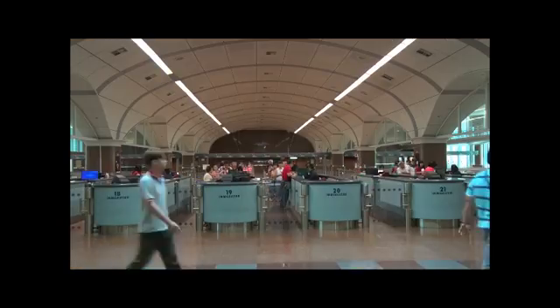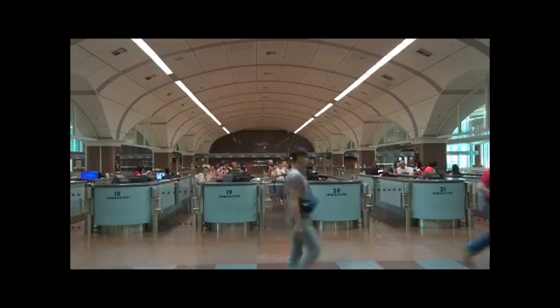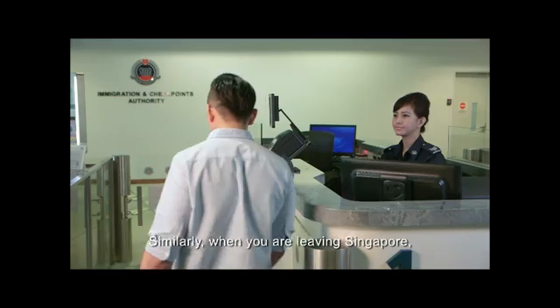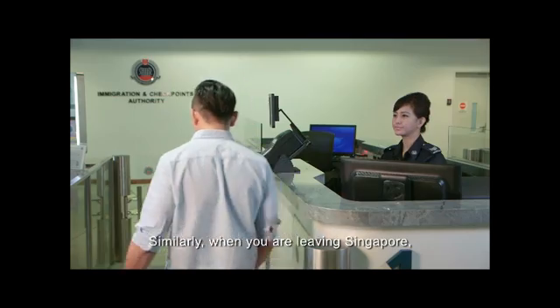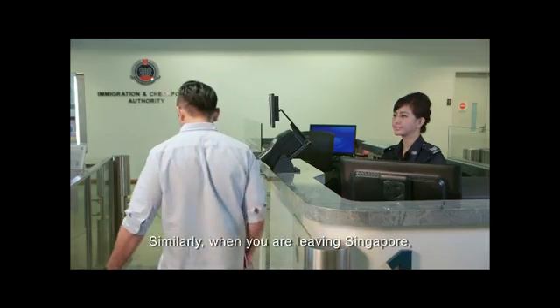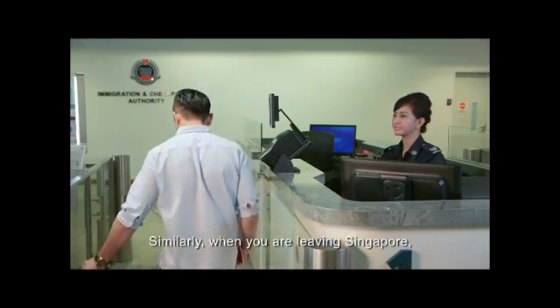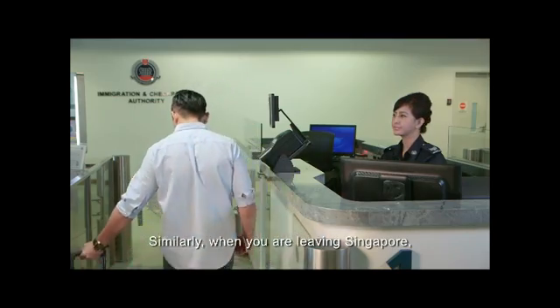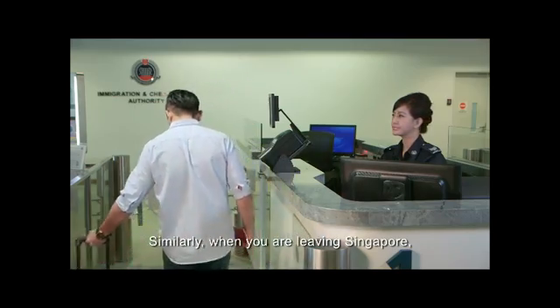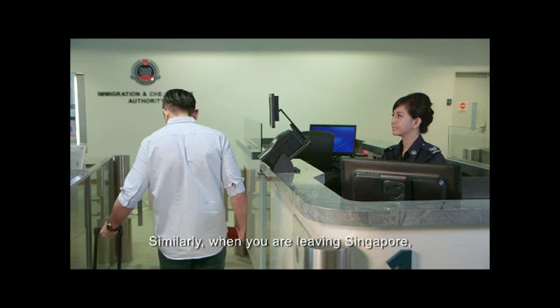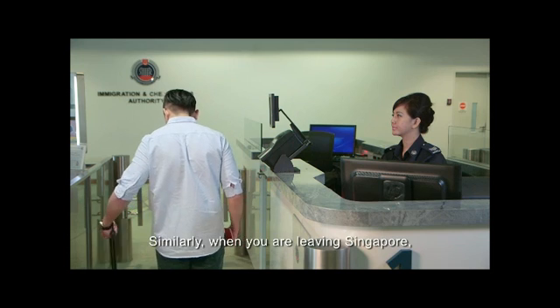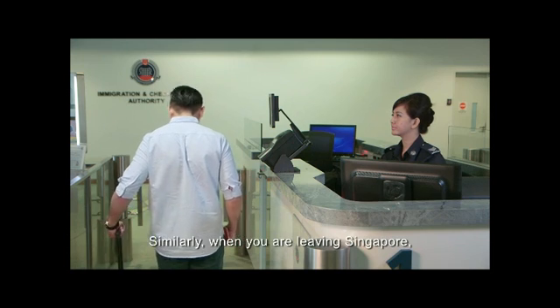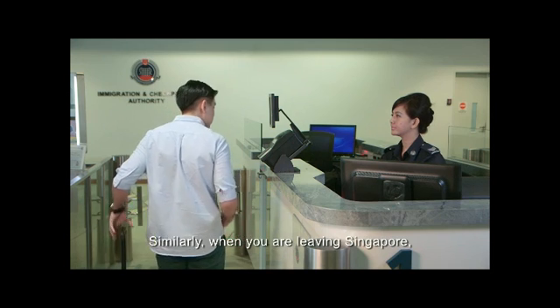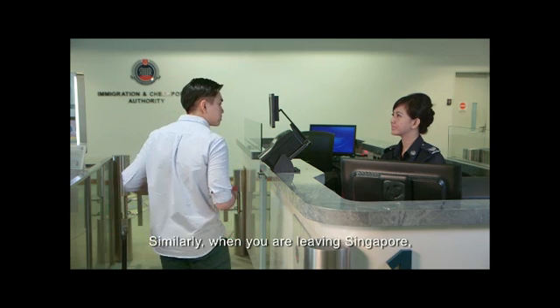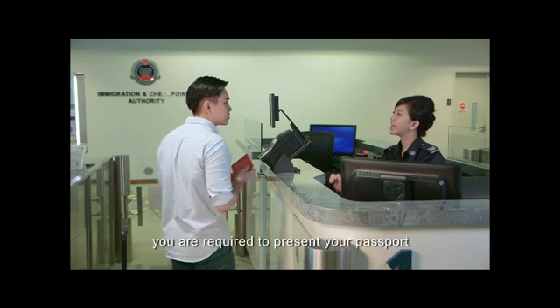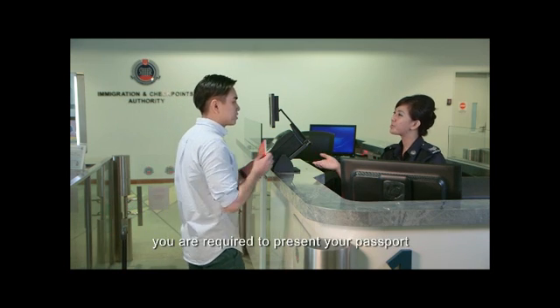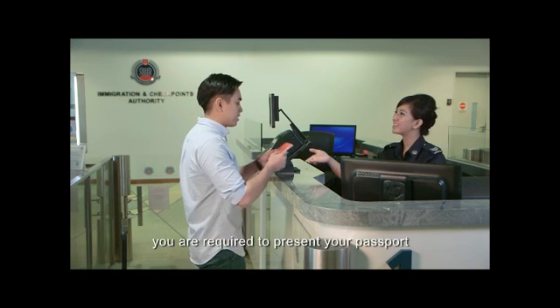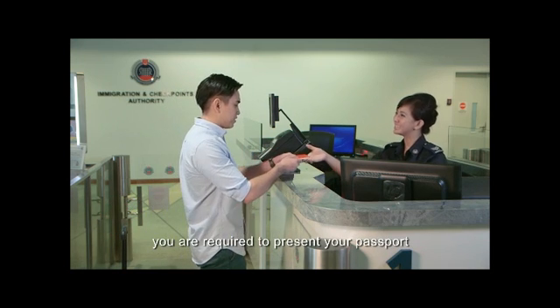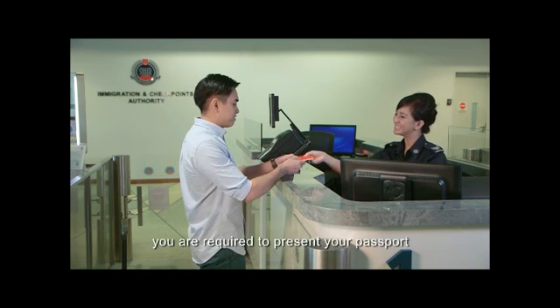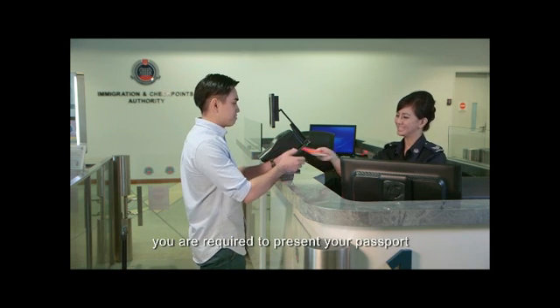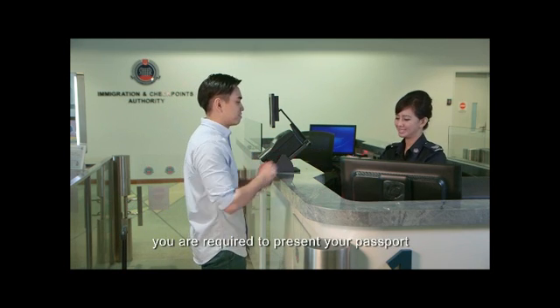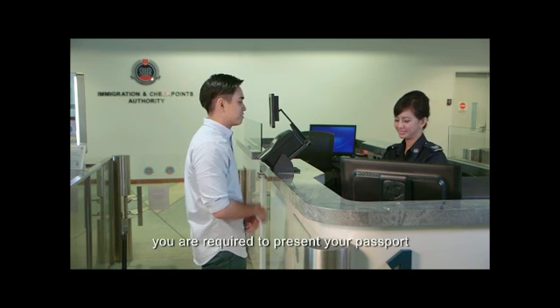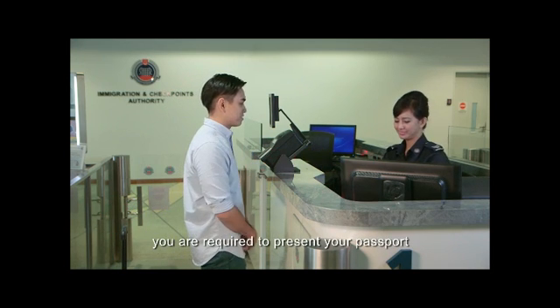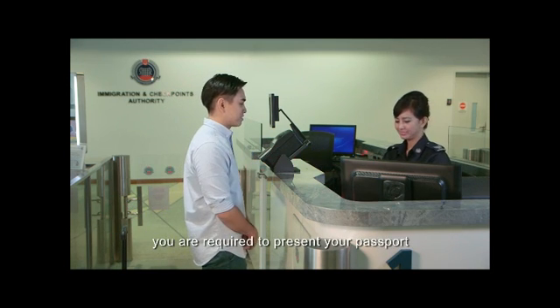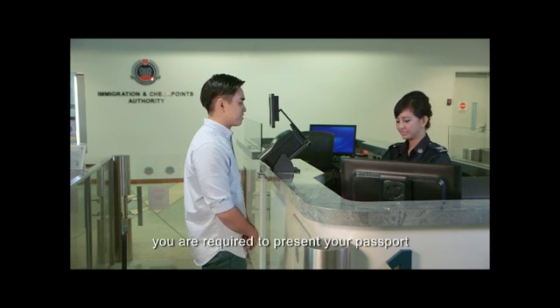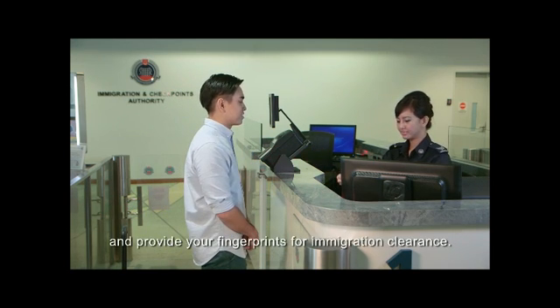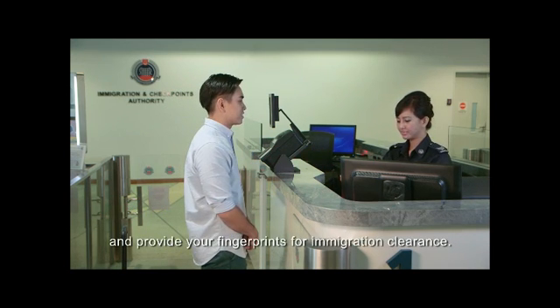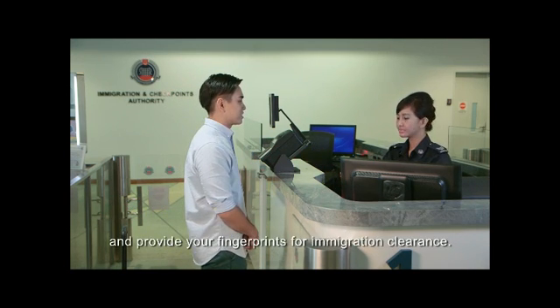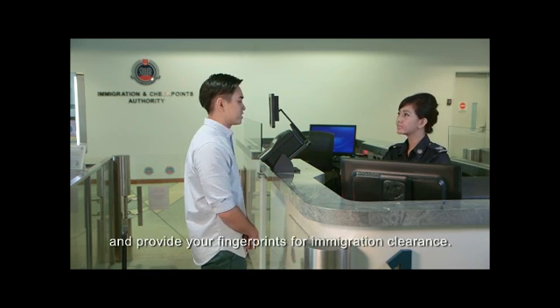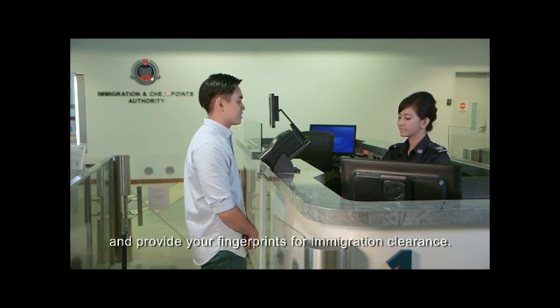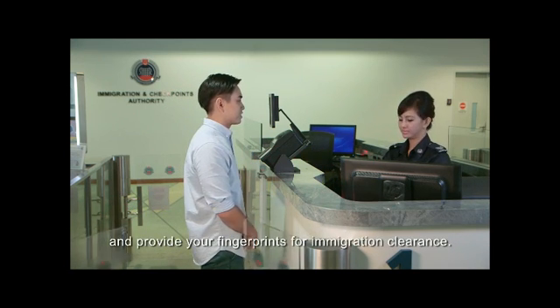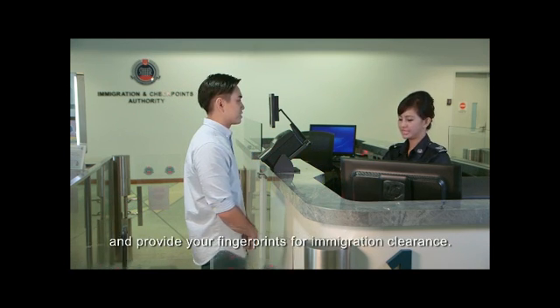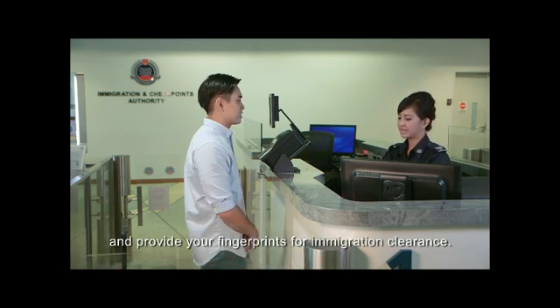Similarly, when you are leaving Singapore, you are required to present your passport and provide your fingerprints for immigration clearance.